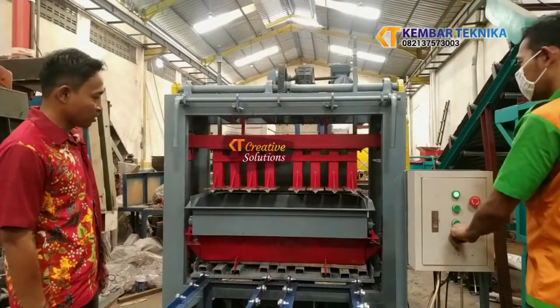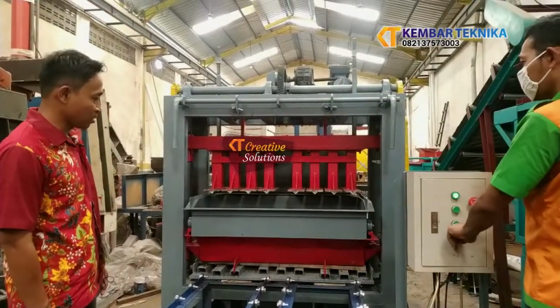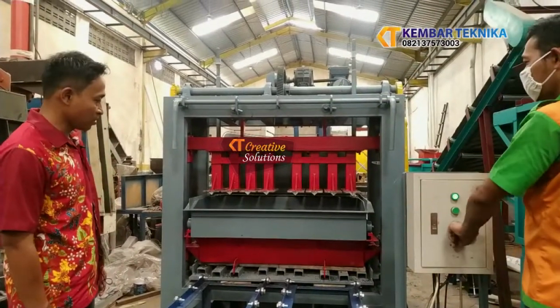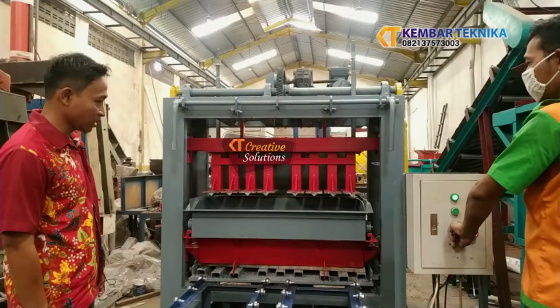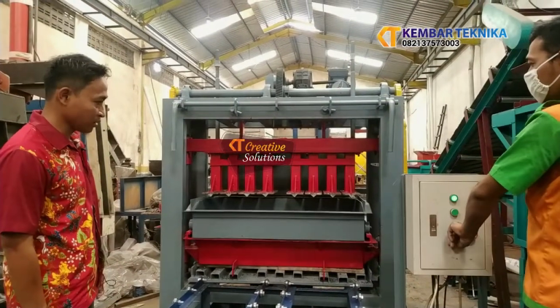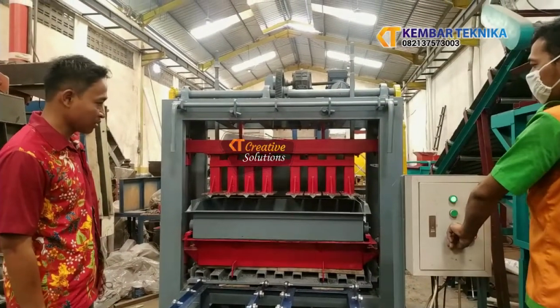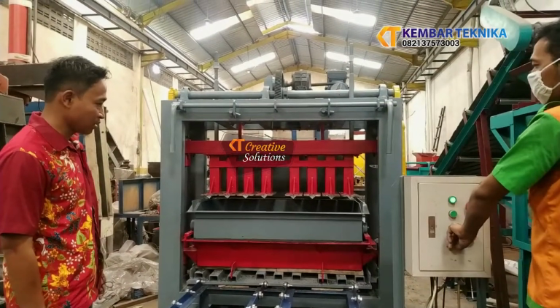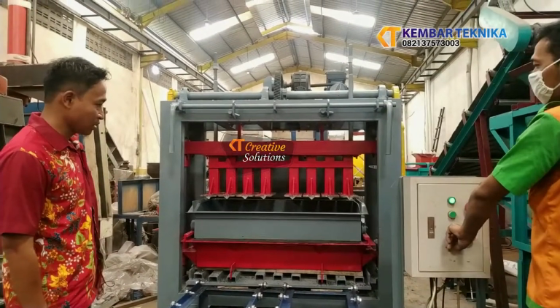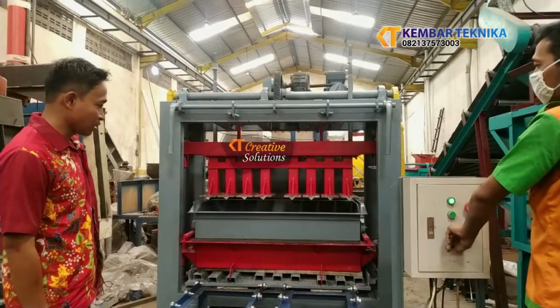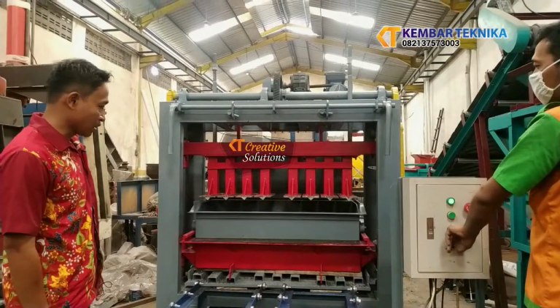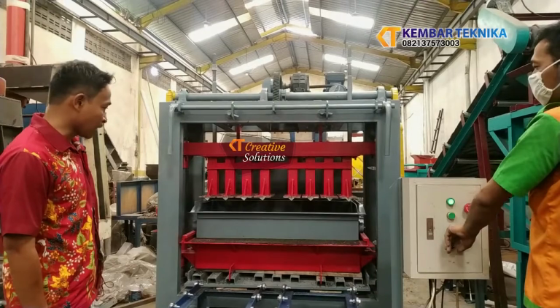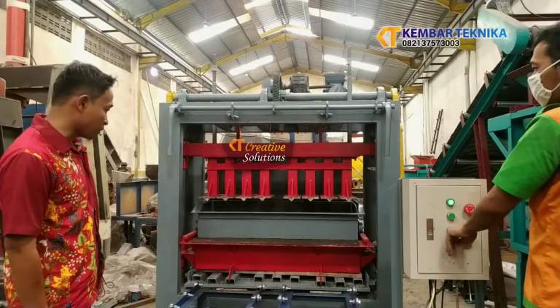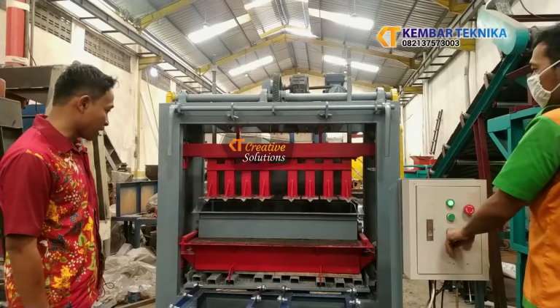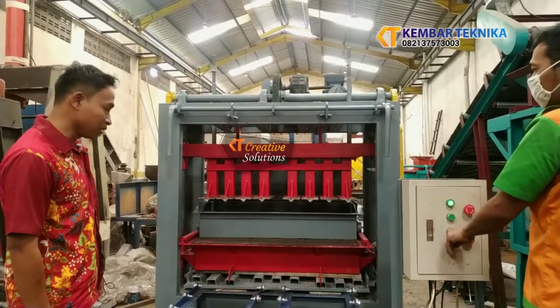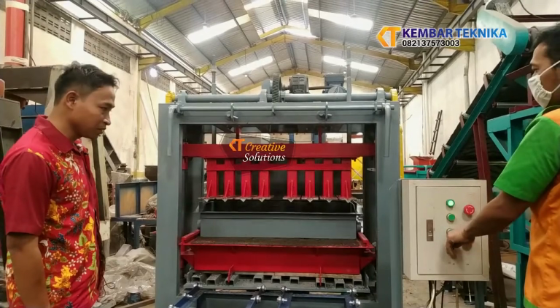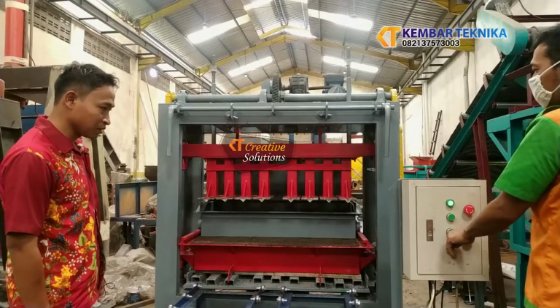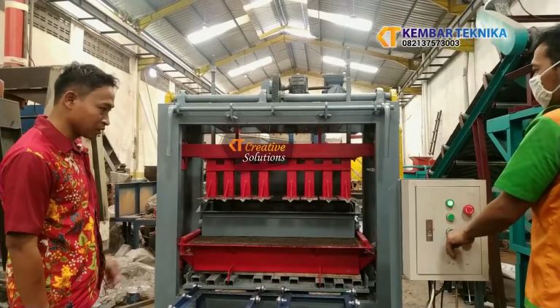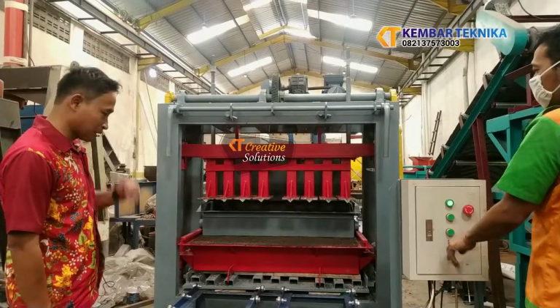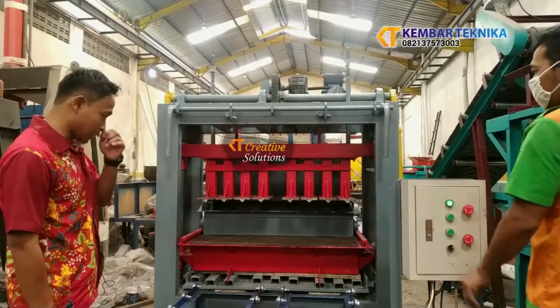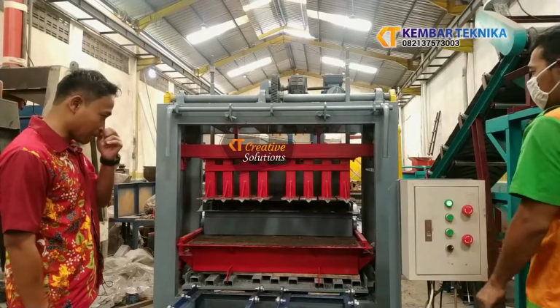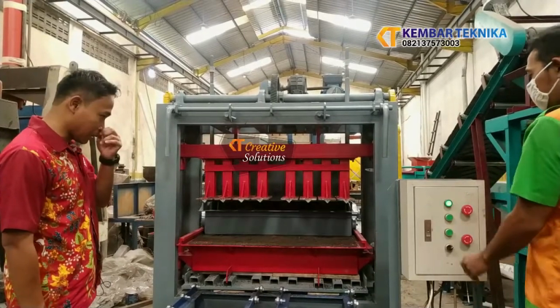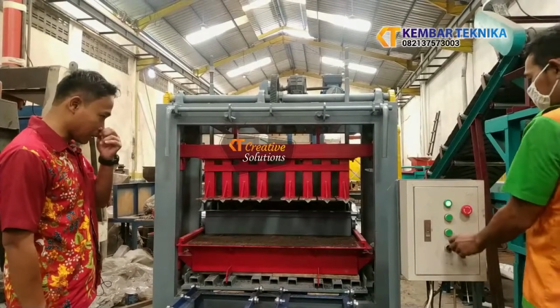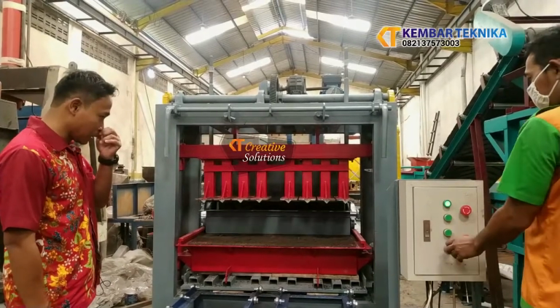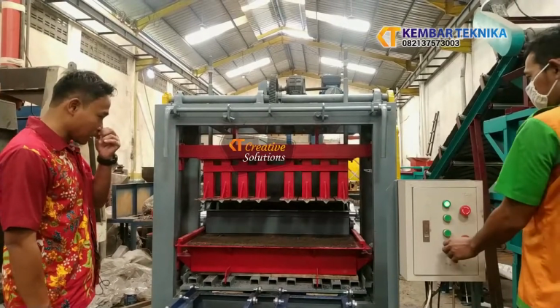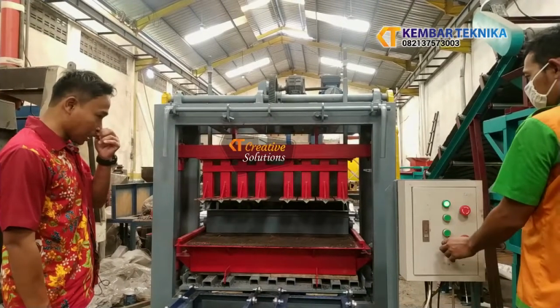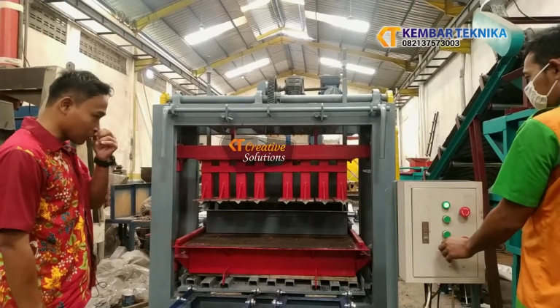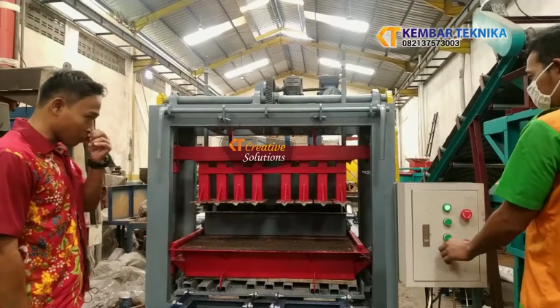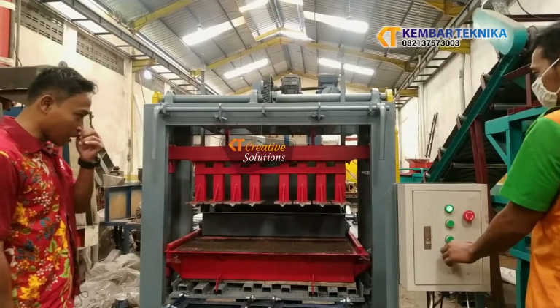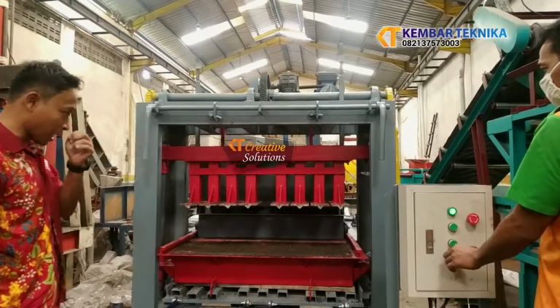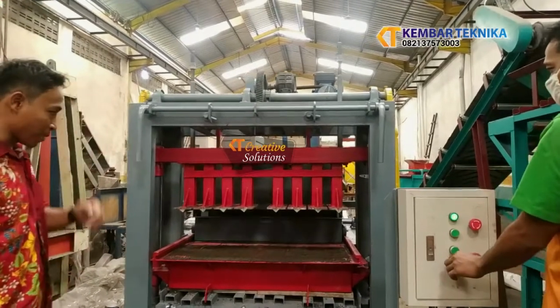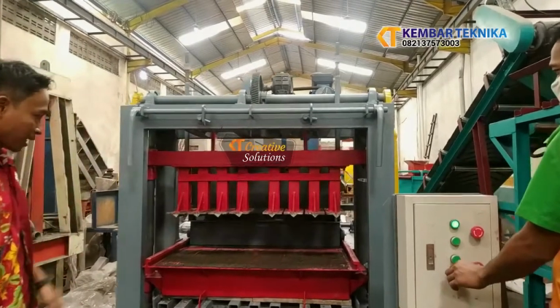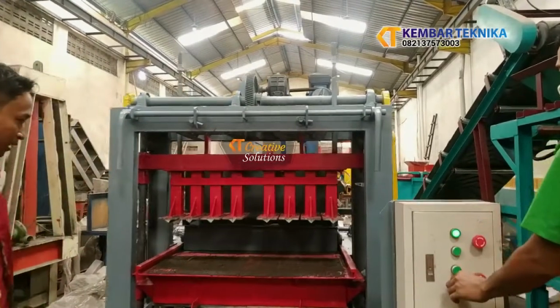Kita tarik ke belakang dengan cara menekan tombol ke arah balikannya.